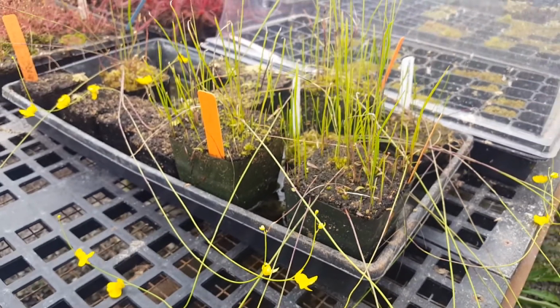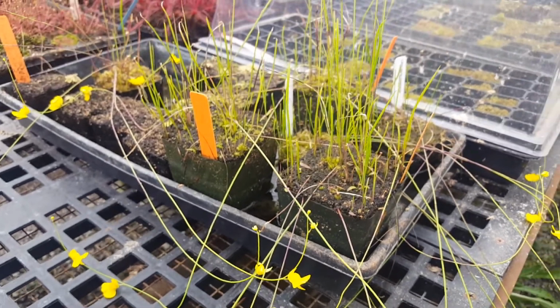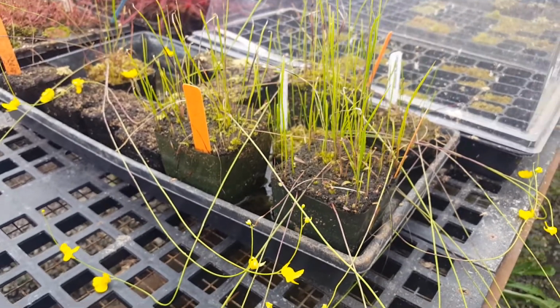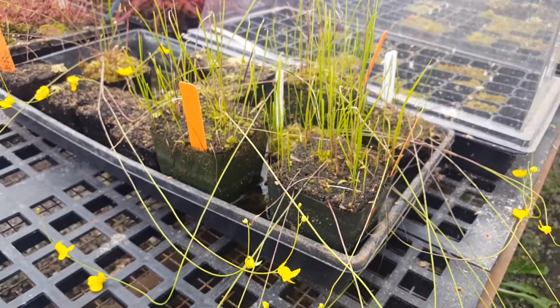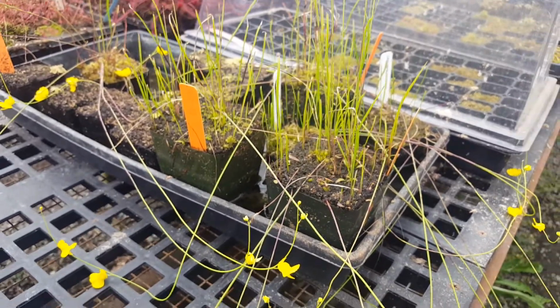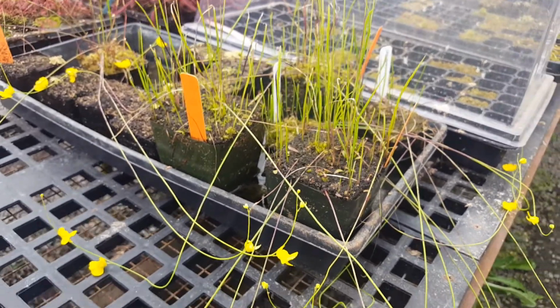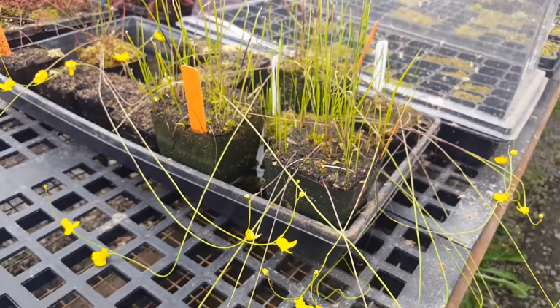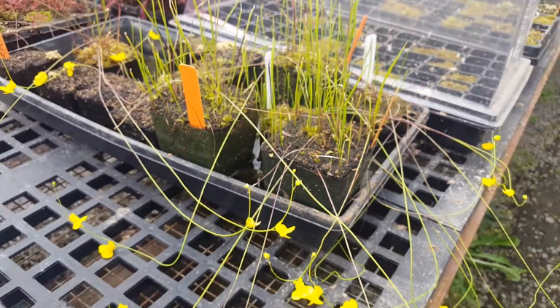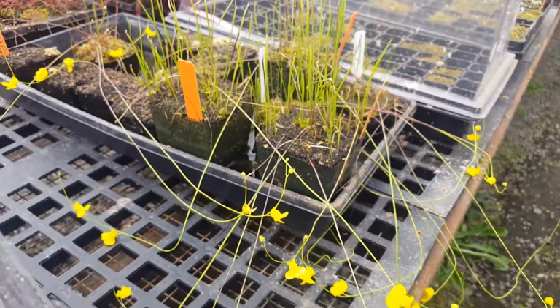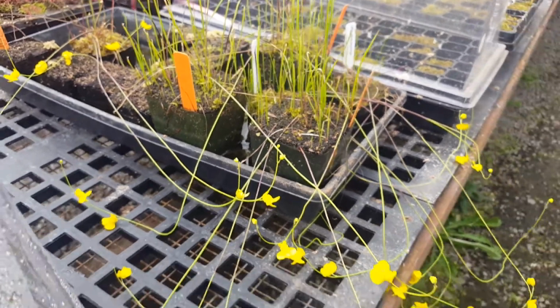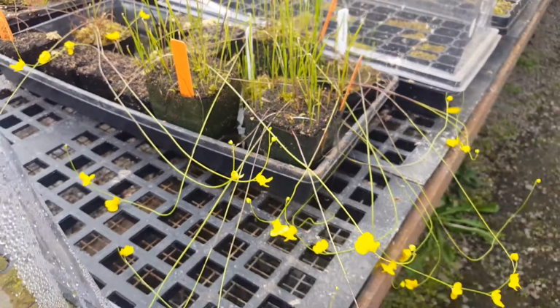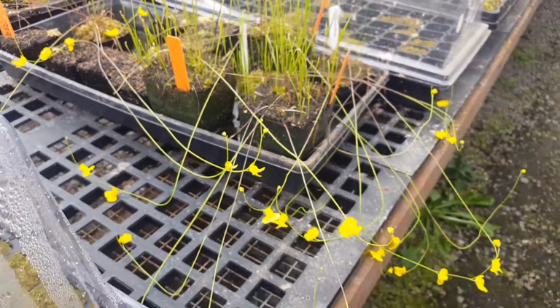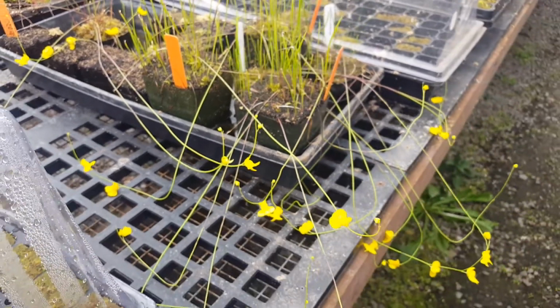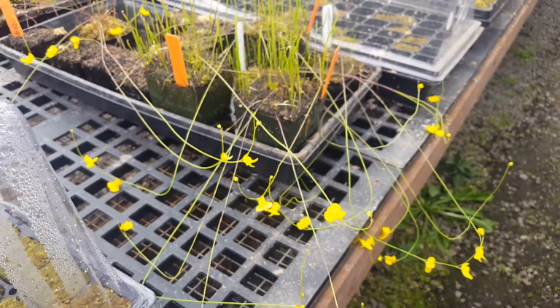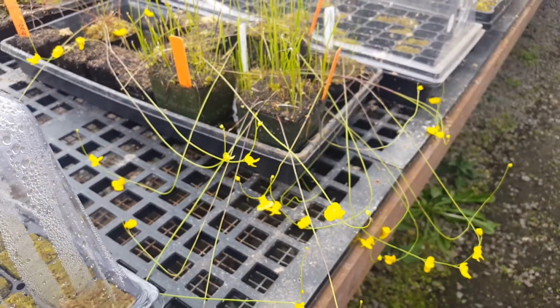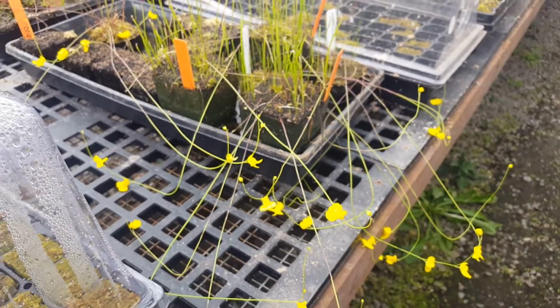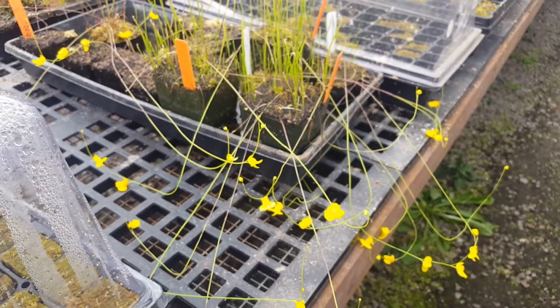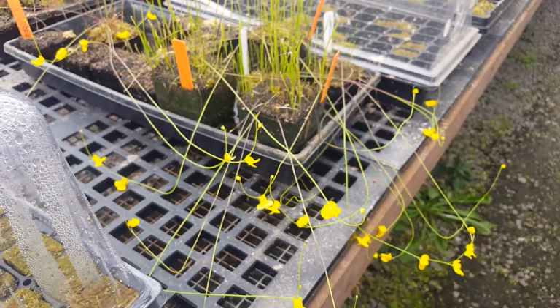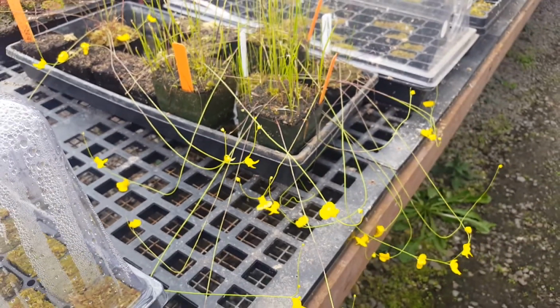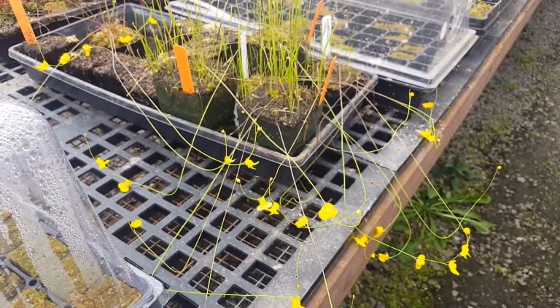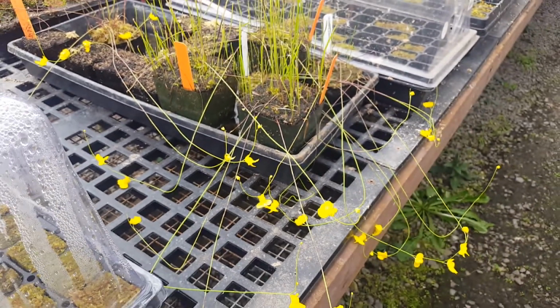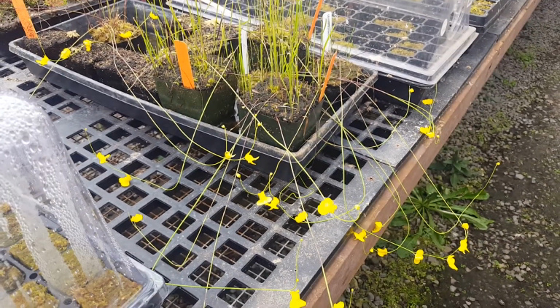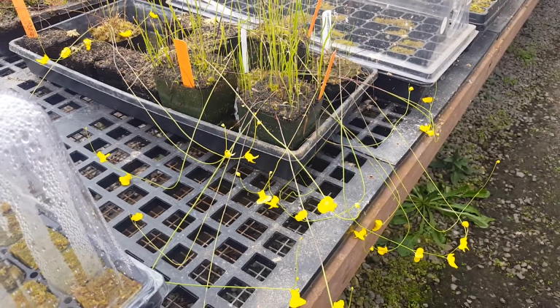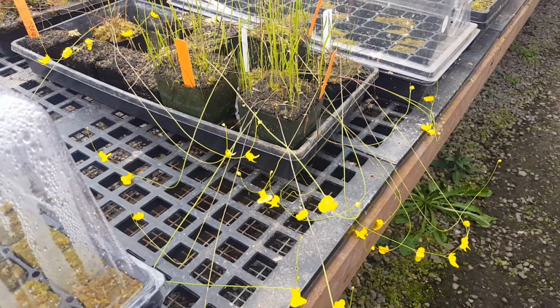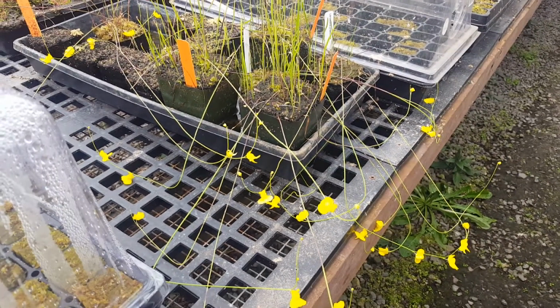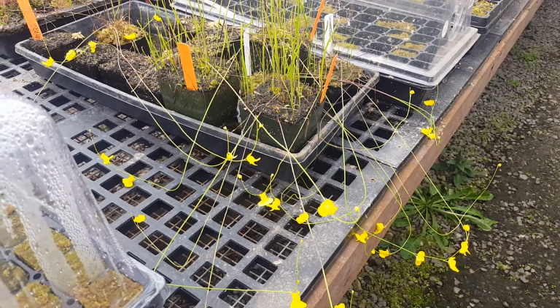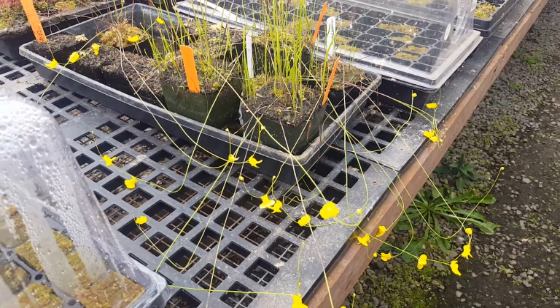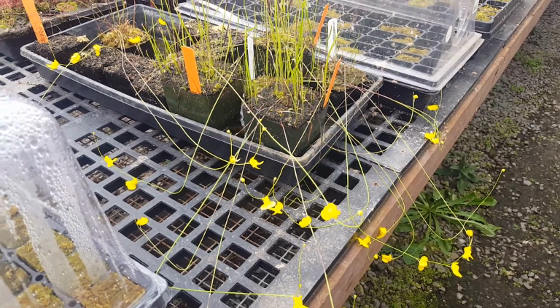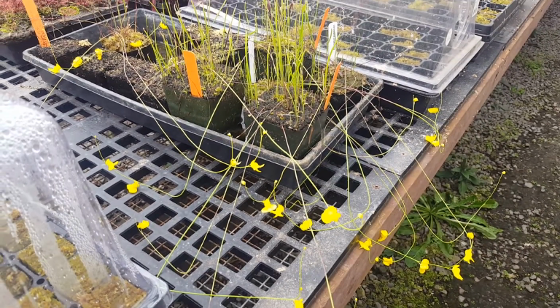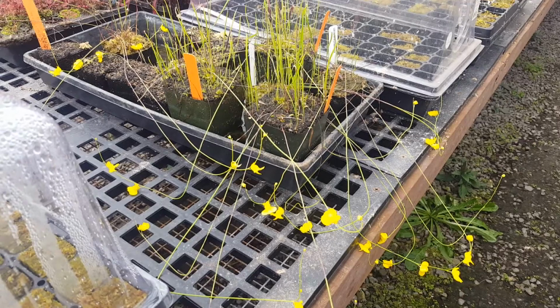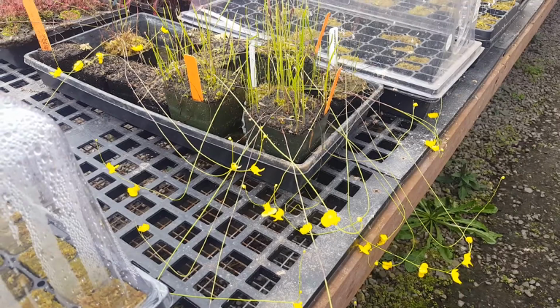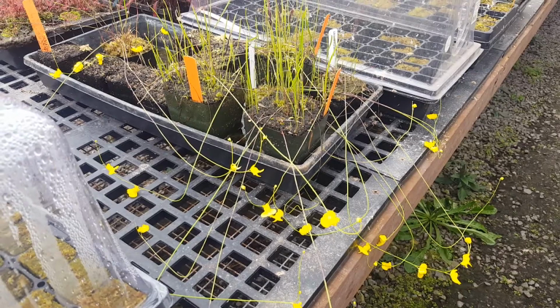So that is Utricularia praelonga, and thank you for watching.